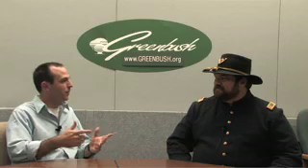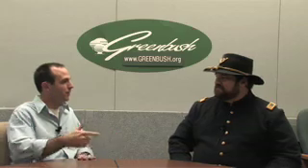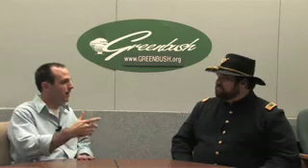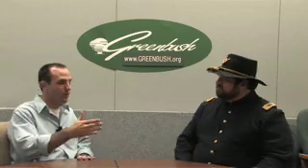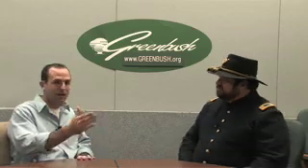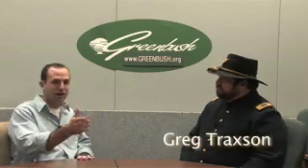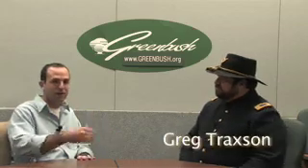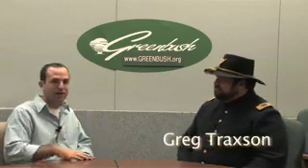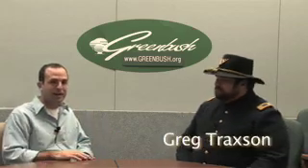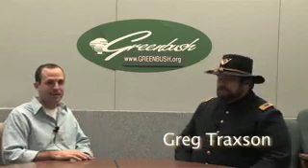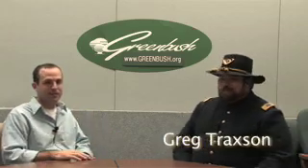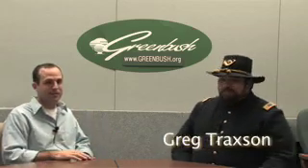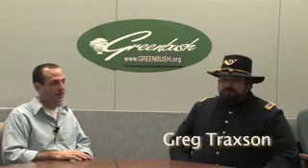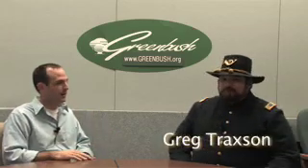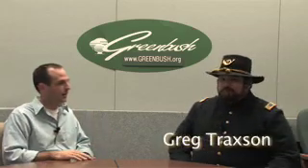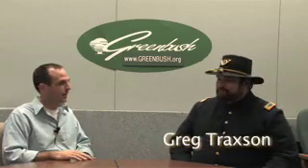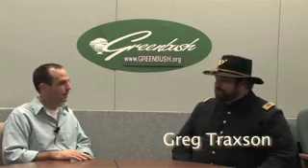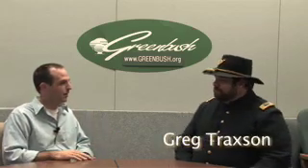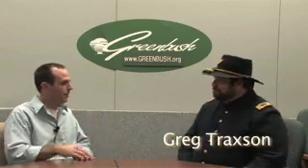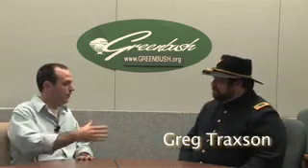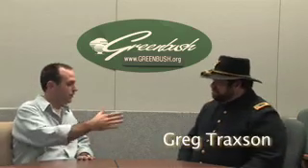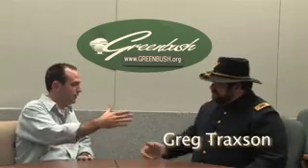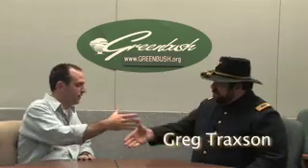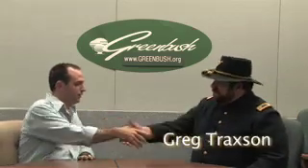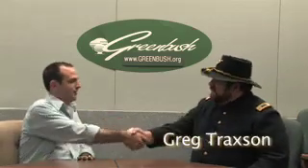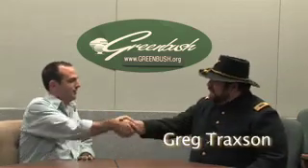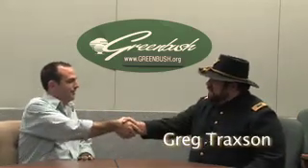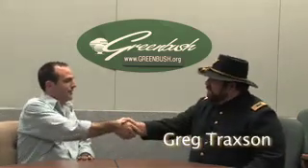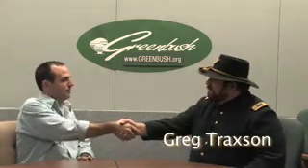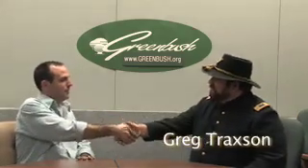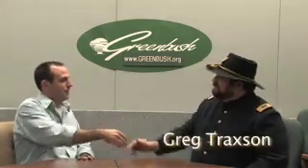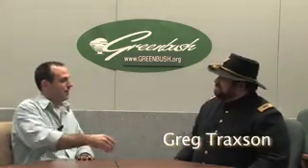We're here today with Greg Traxon. Greg, welcome to Greenbush. Thank you. Thank you for being here.